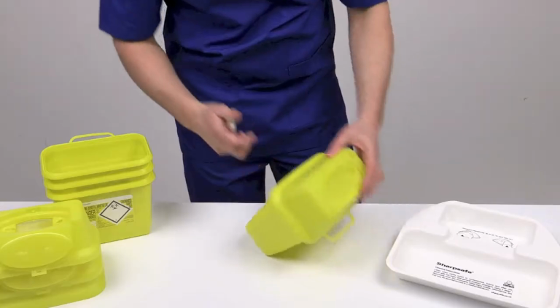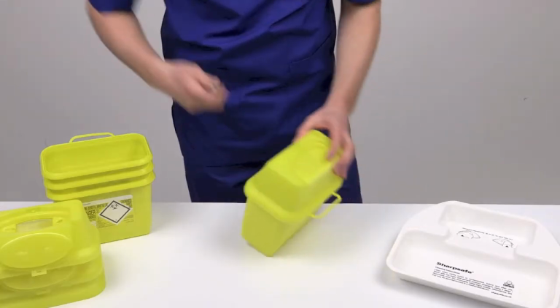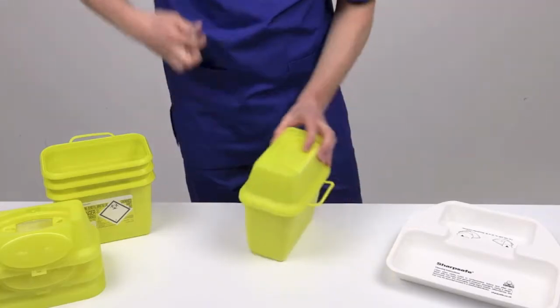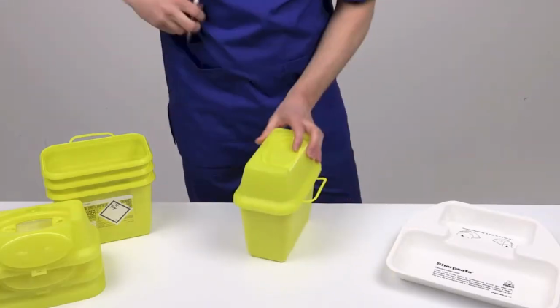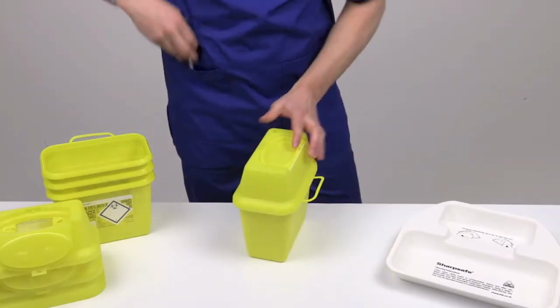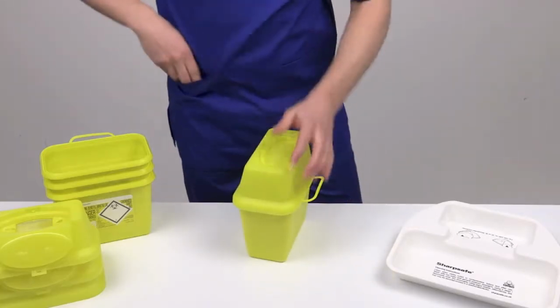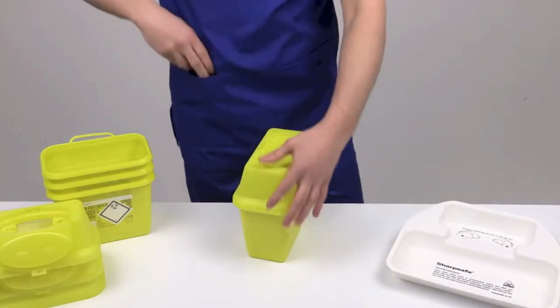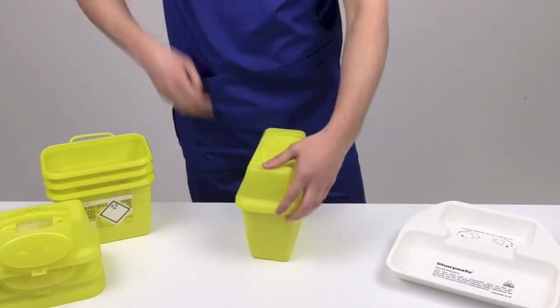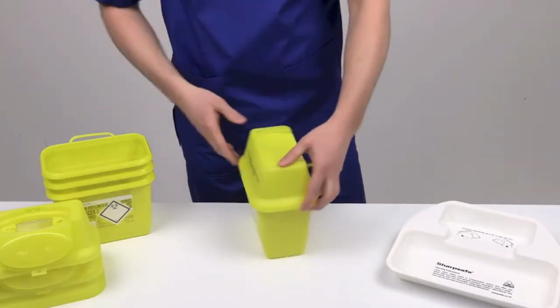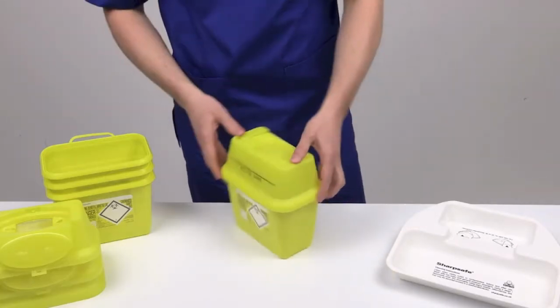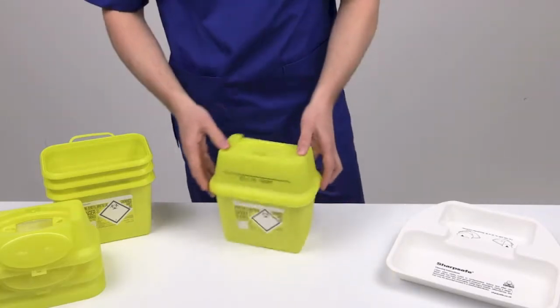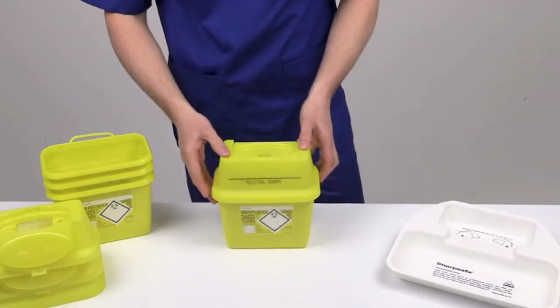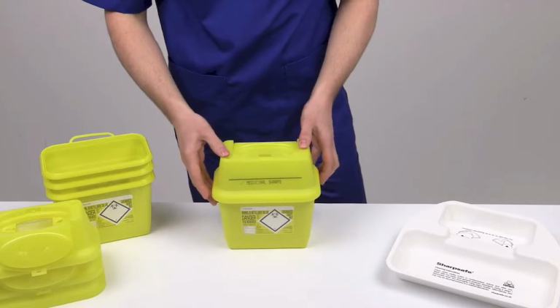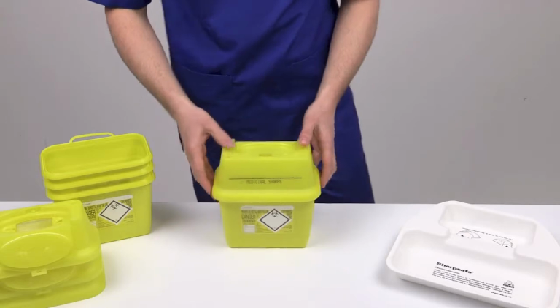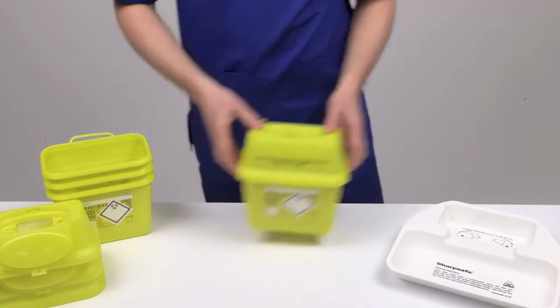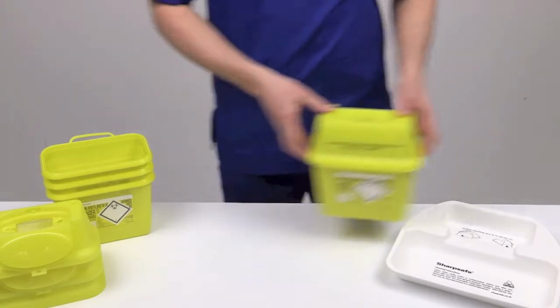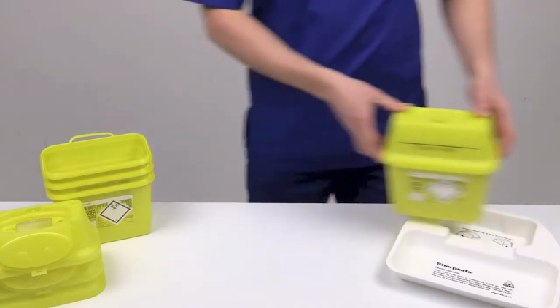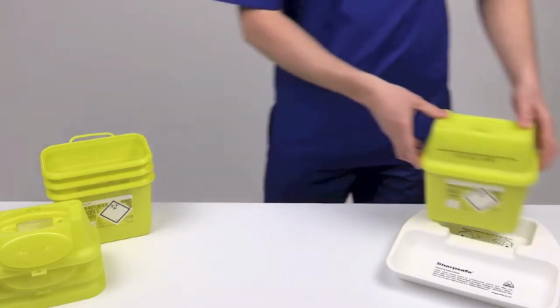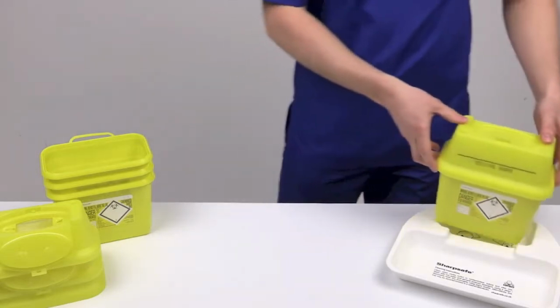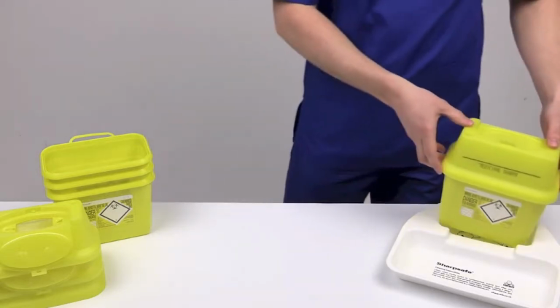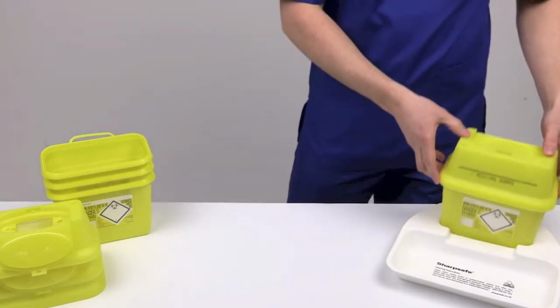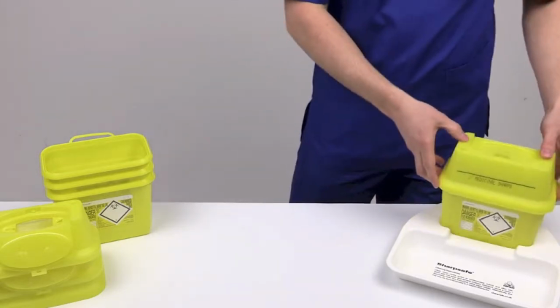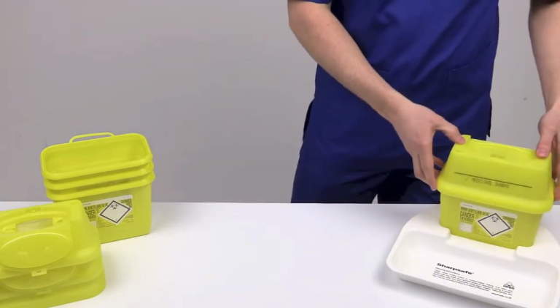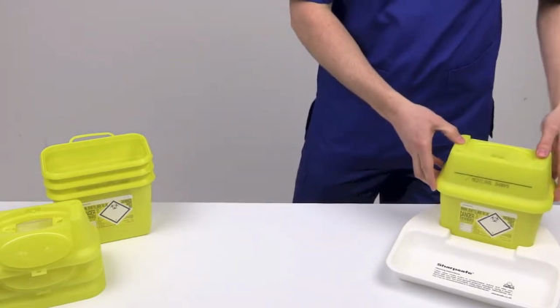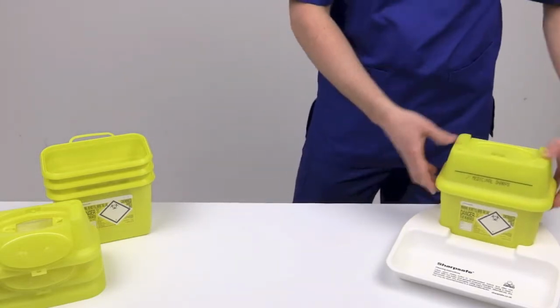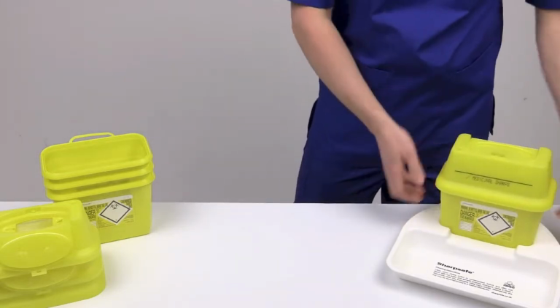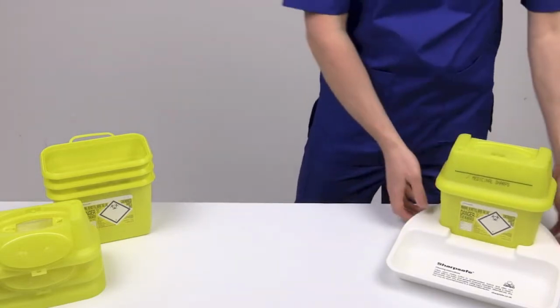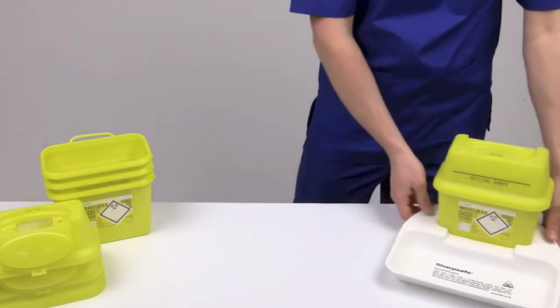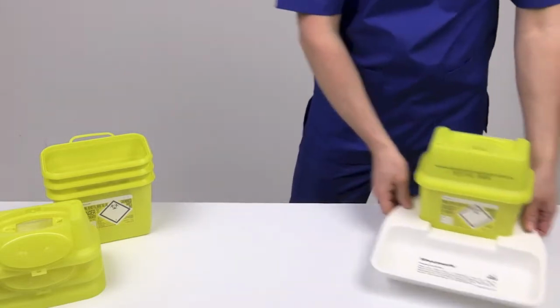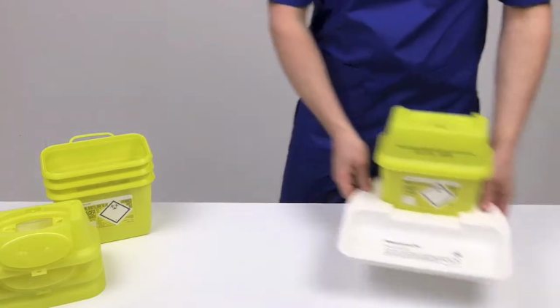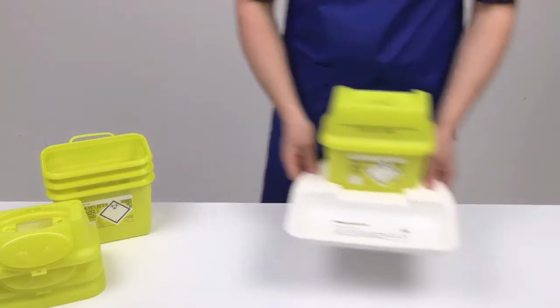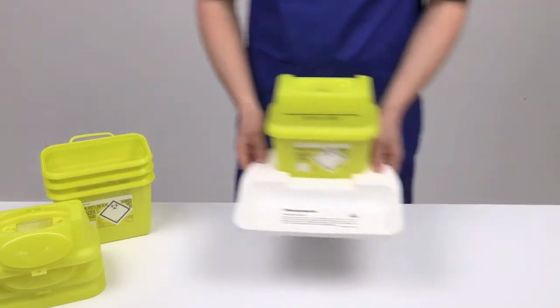The SharpSafe container can now be placed into a near-patient sharps disposal tray, ready for use.